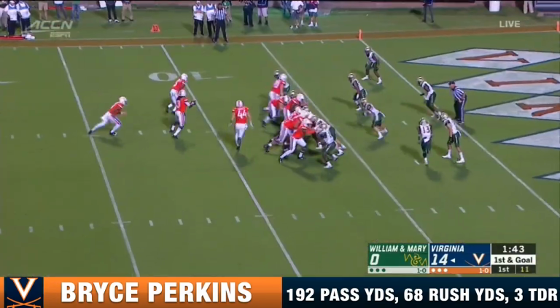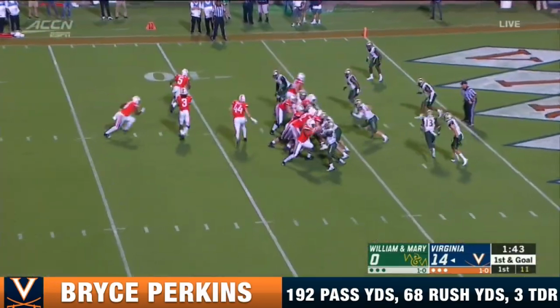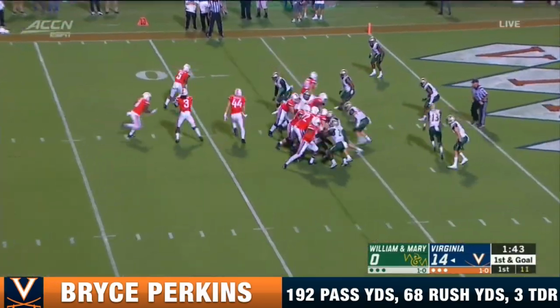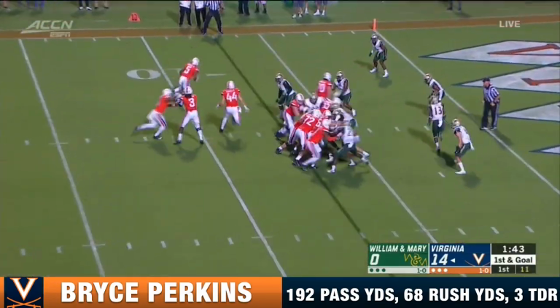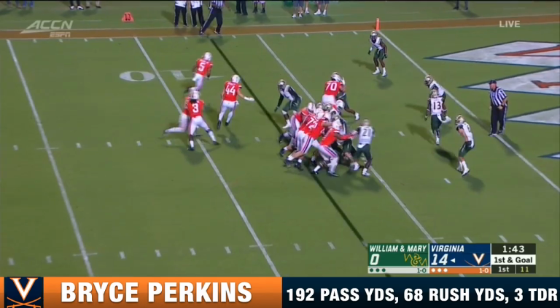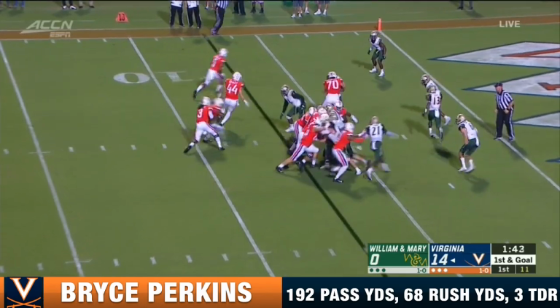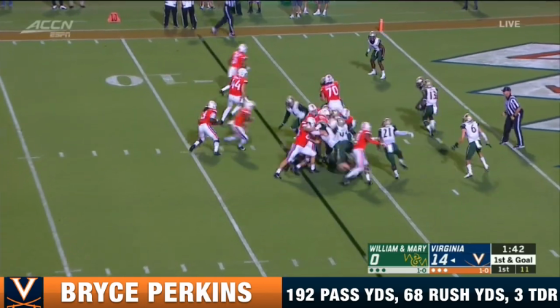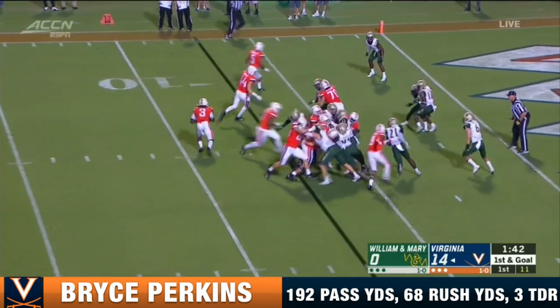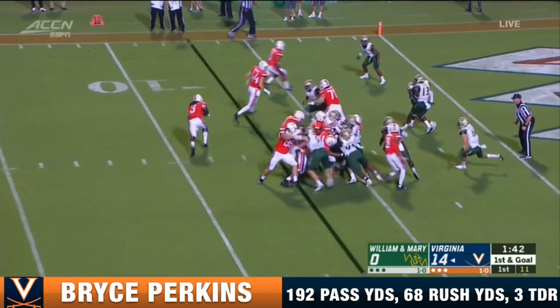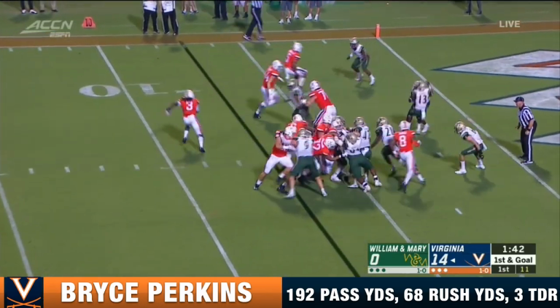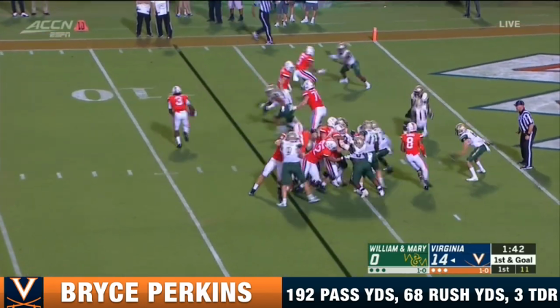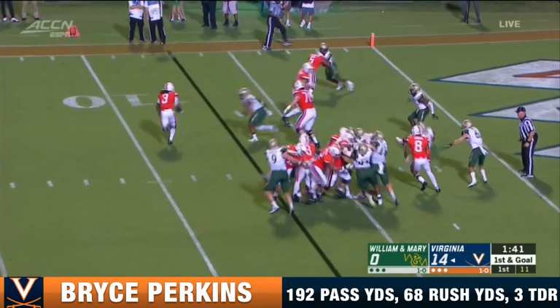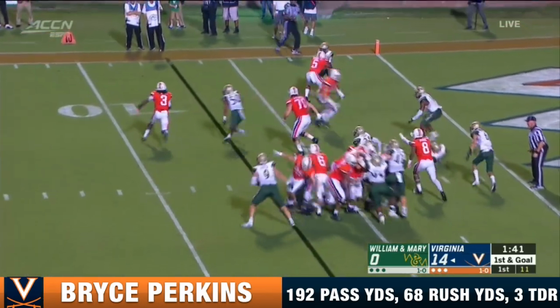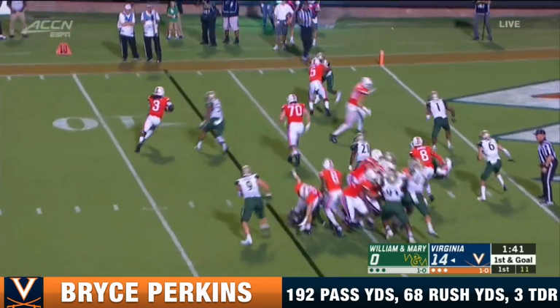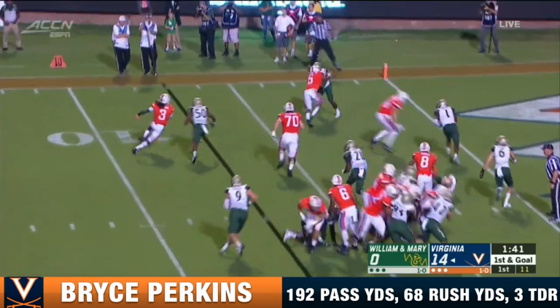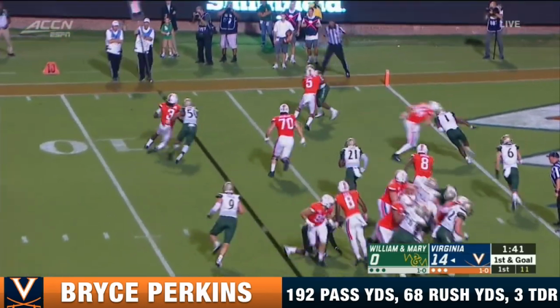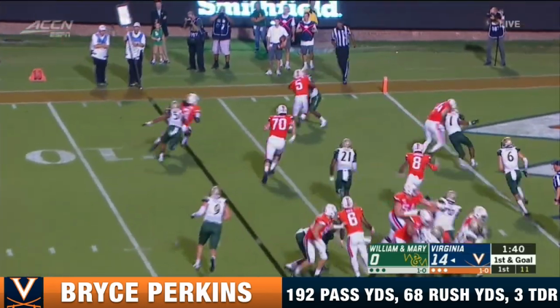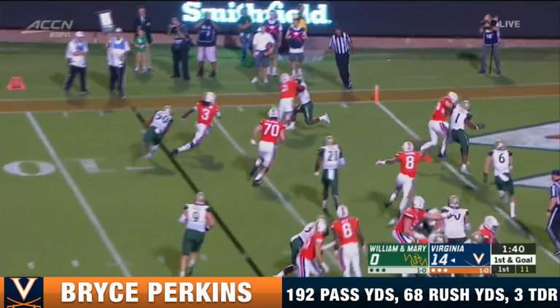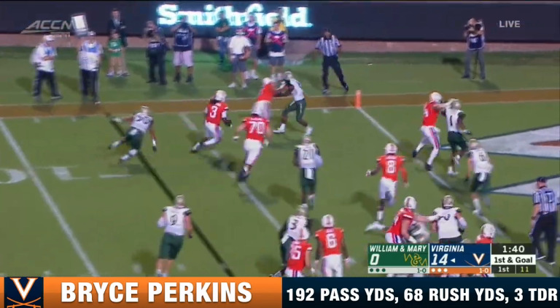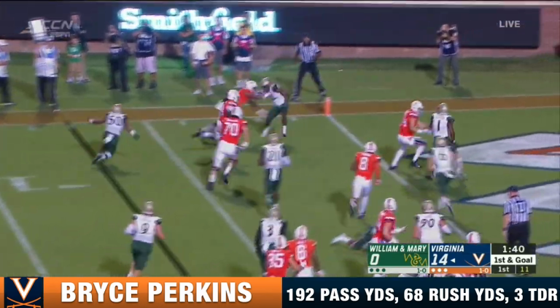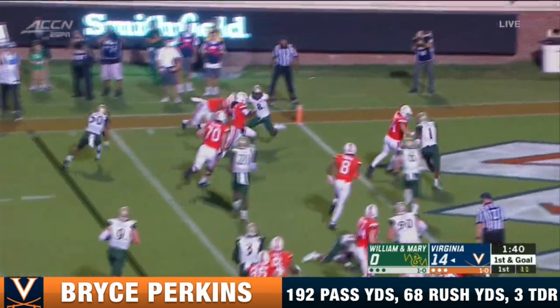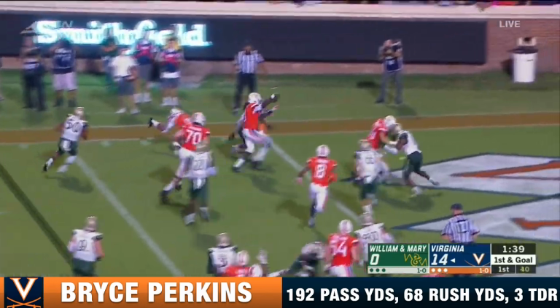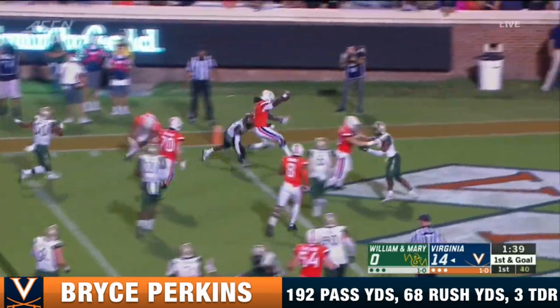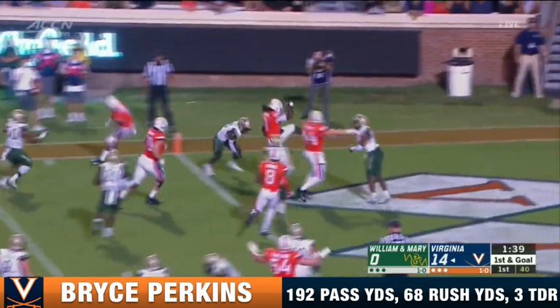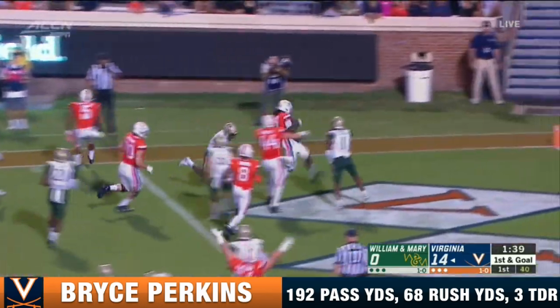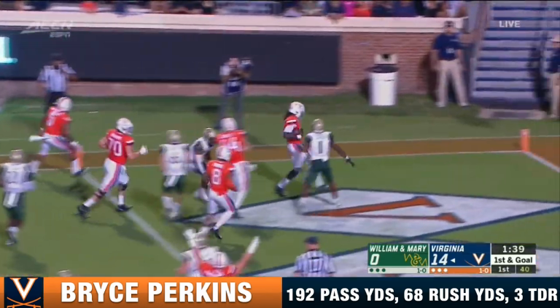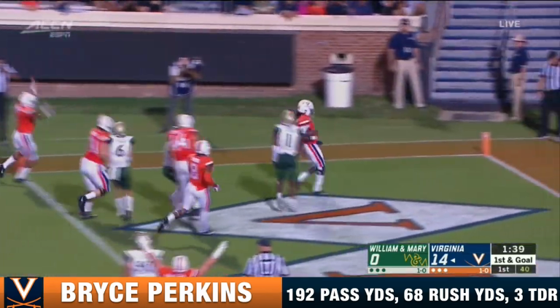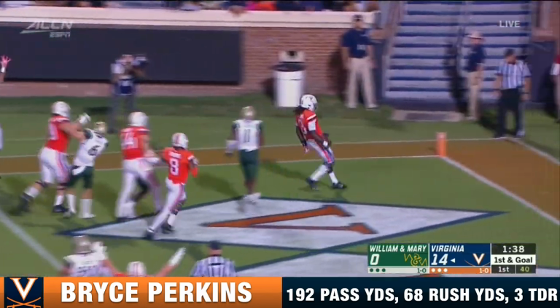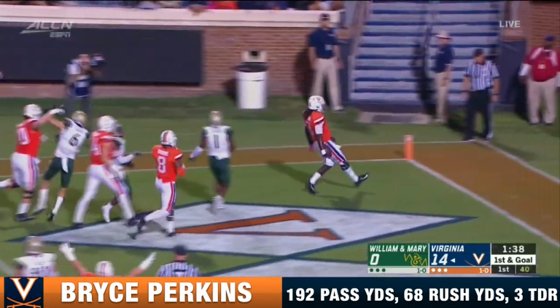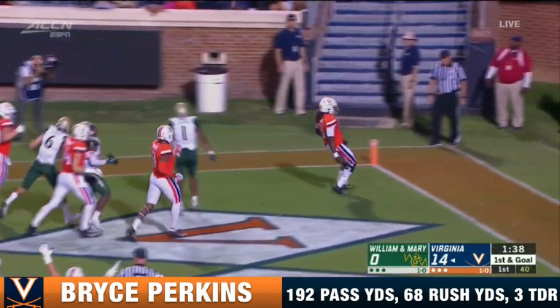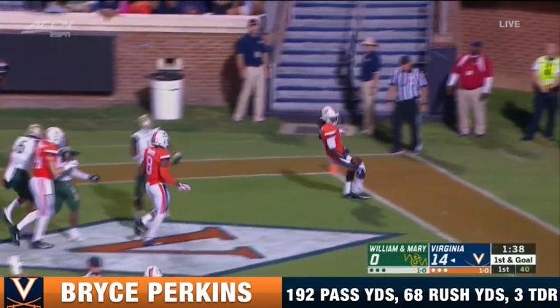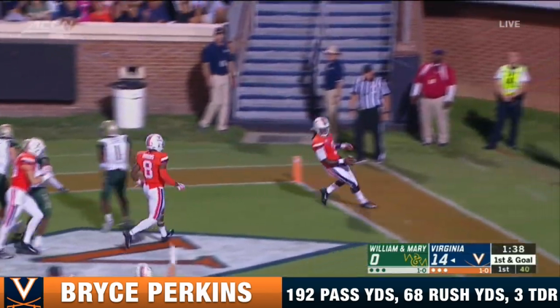Cowley in motion. On first and goal, Perkins keeps it. Perkins — touchdown!